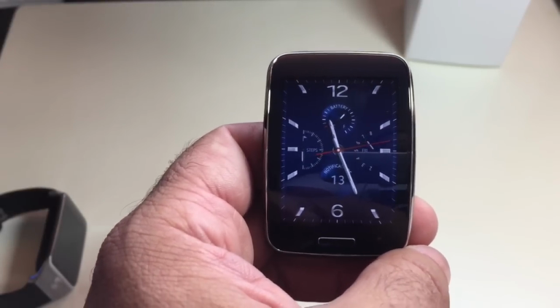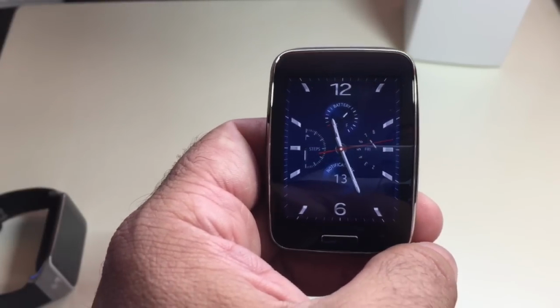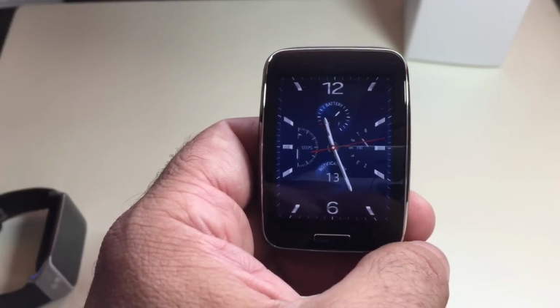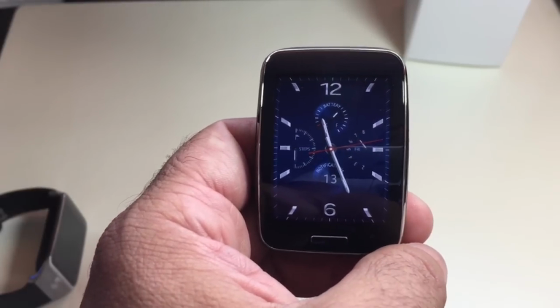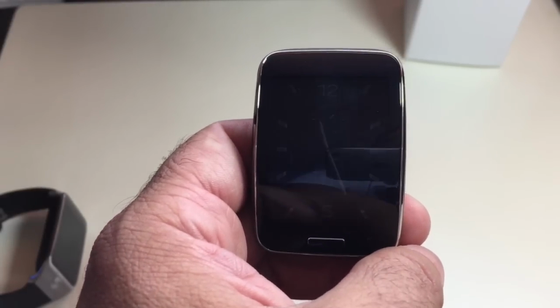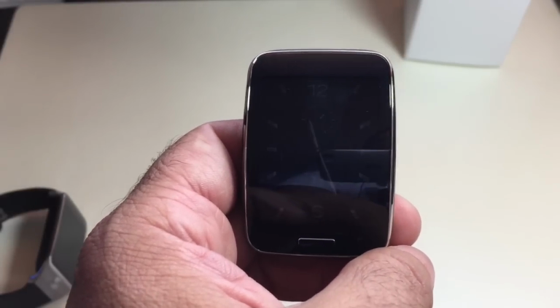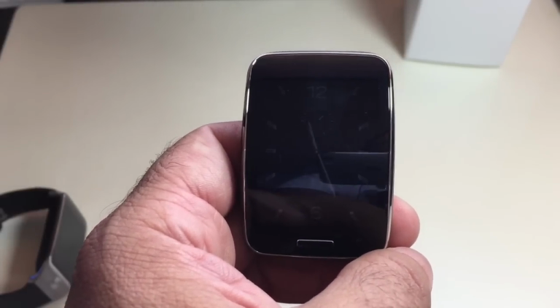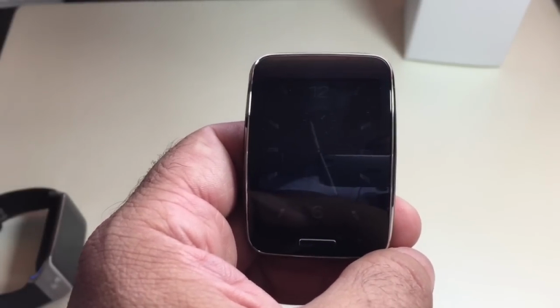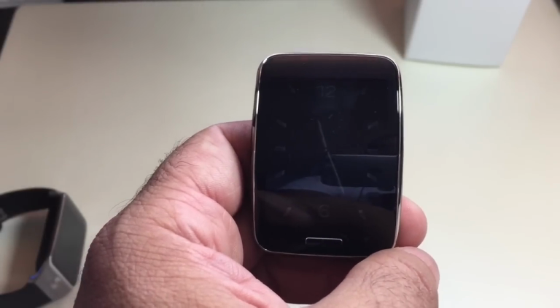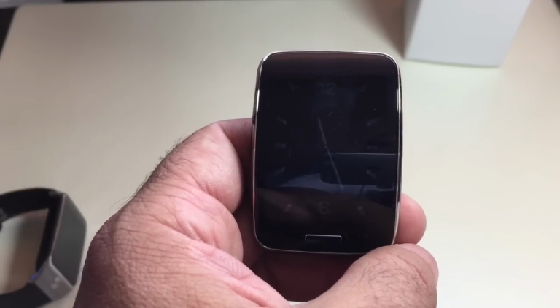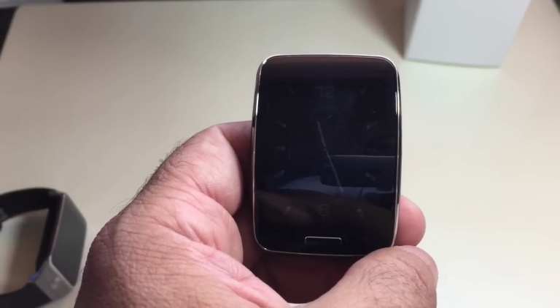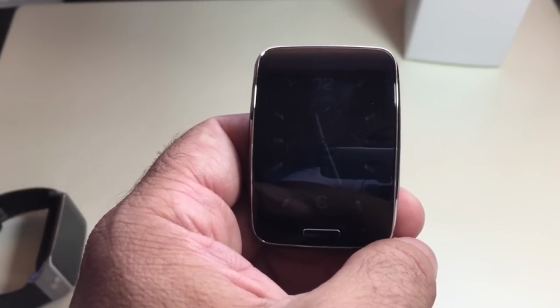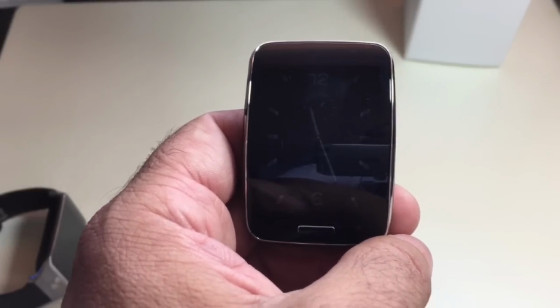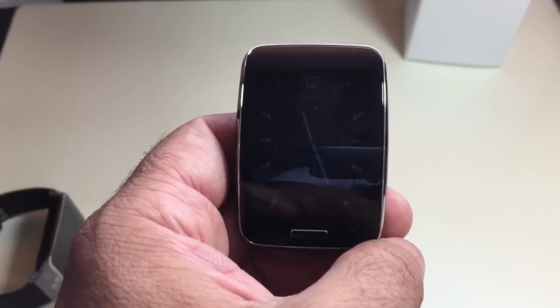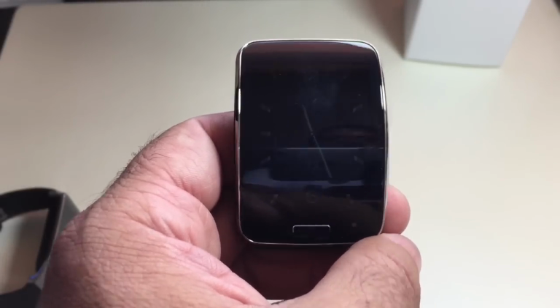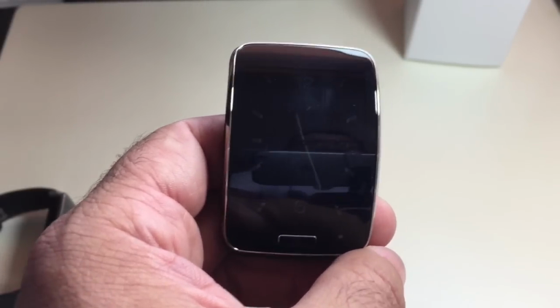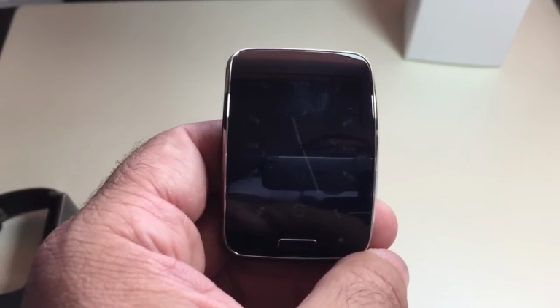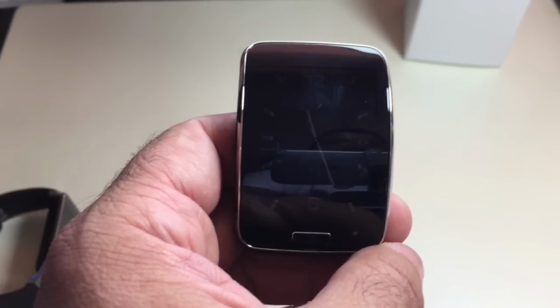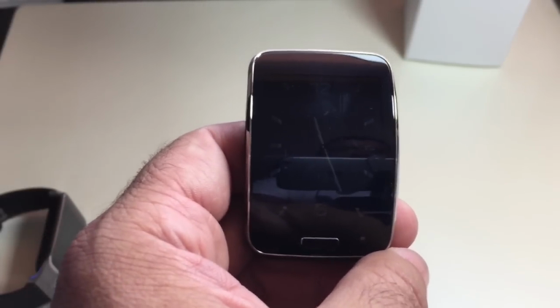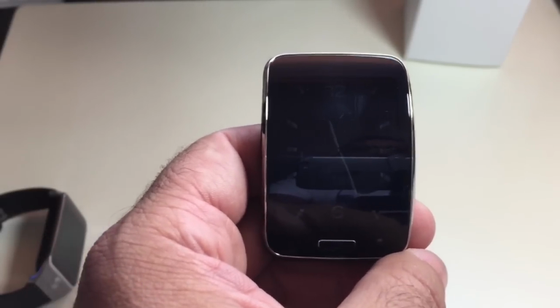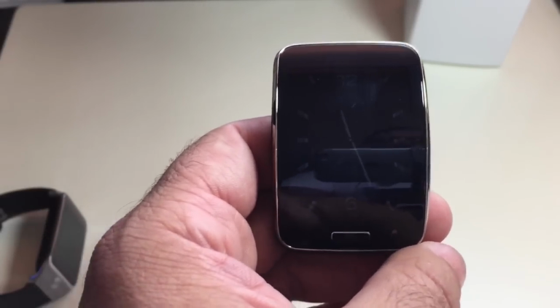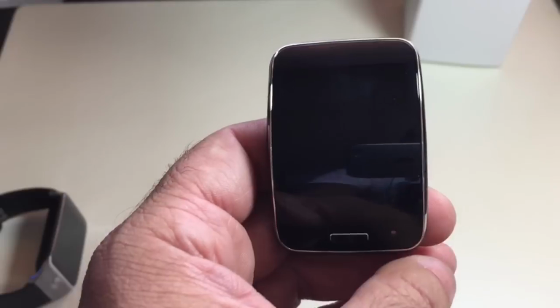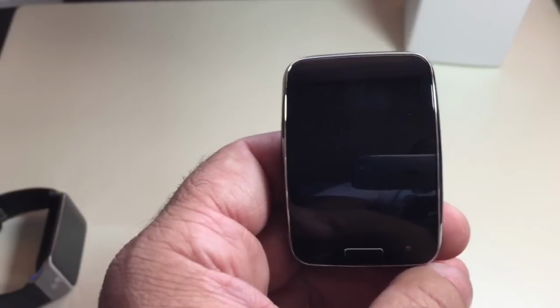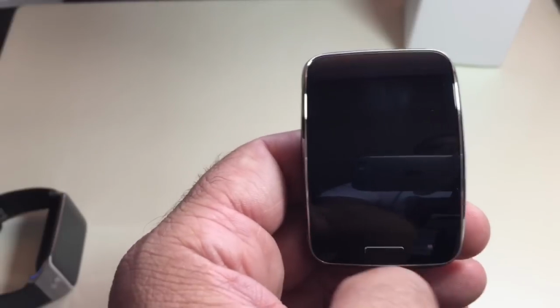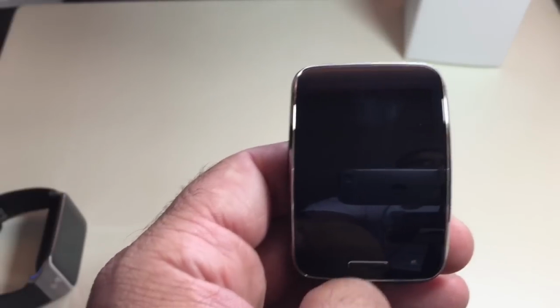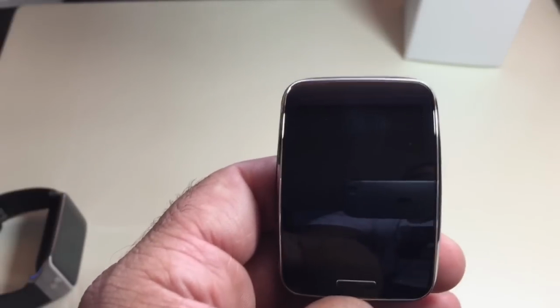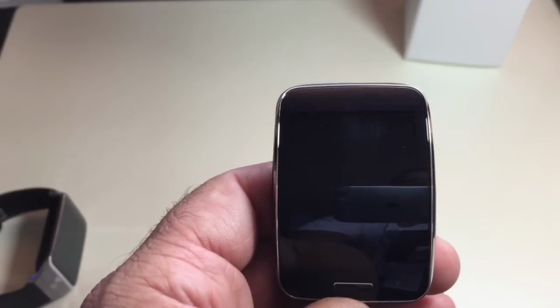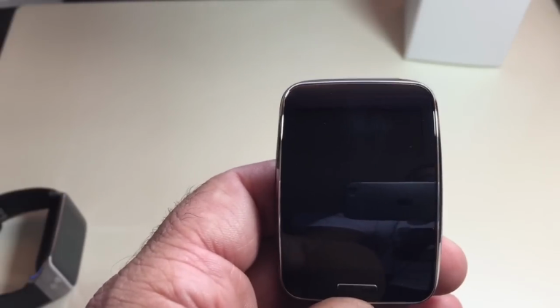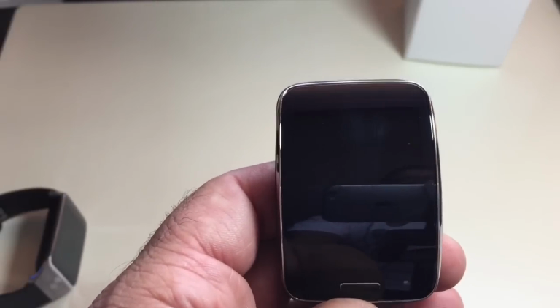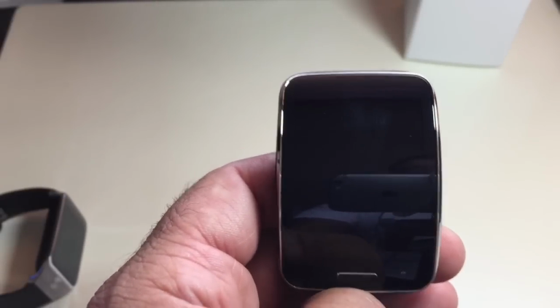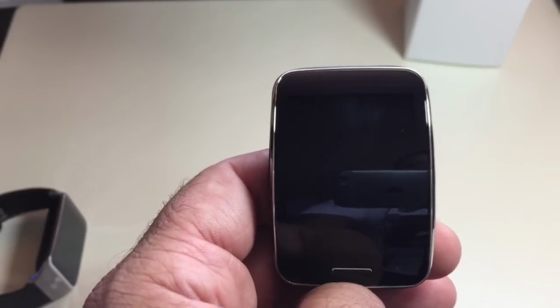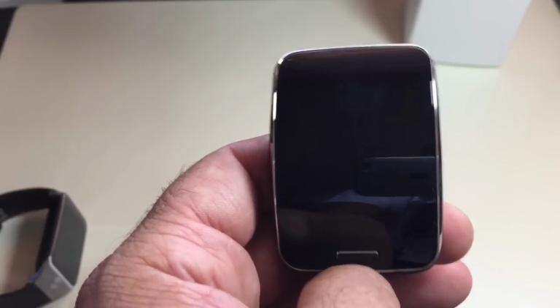That was the setup process and install. Later on we'll do a tutorial on all the features. If you have any comments or questions about this video, please leave them on the YouTube channel, and we'll continue to post updates on the Gear S and my experience with it in subsequent videos.